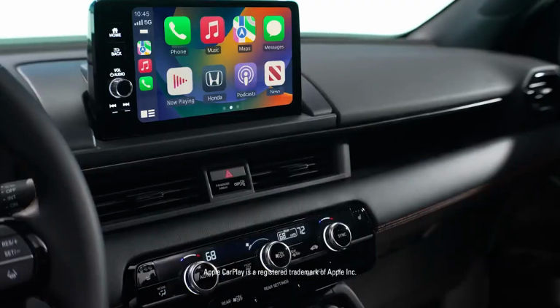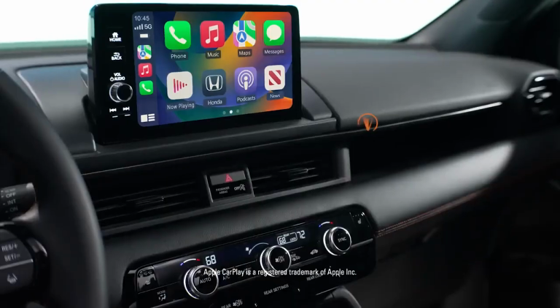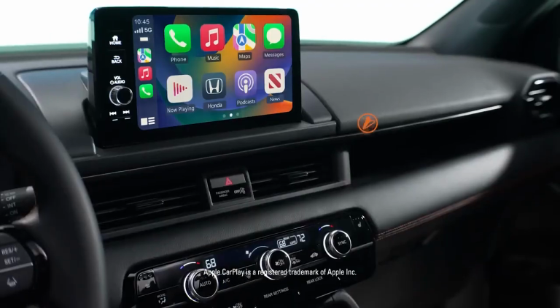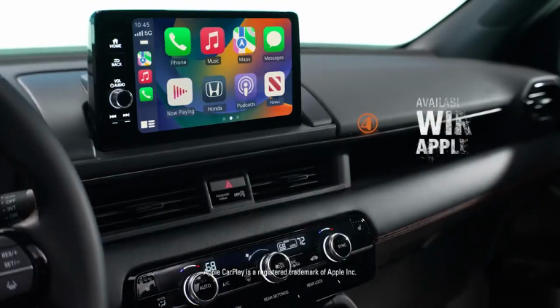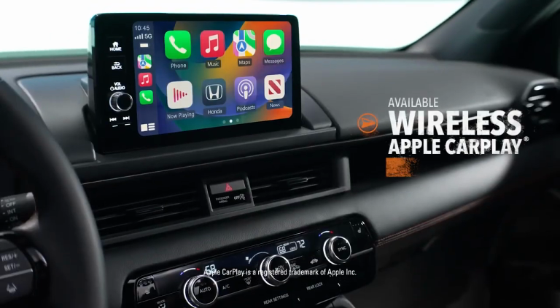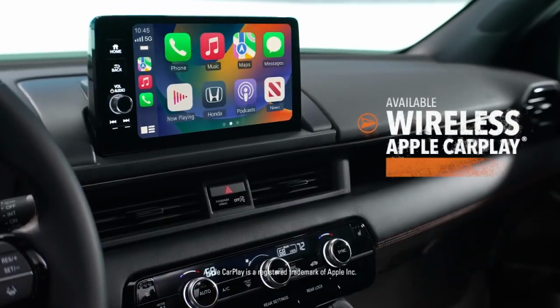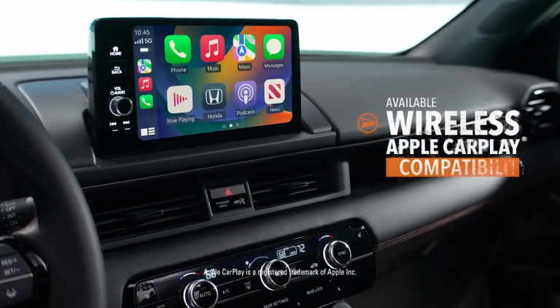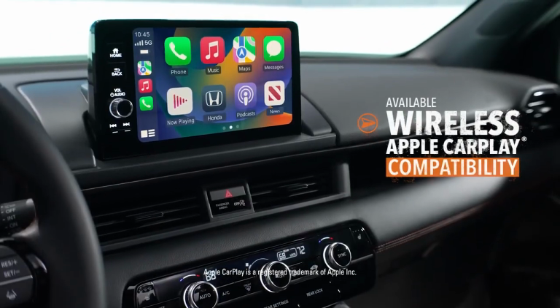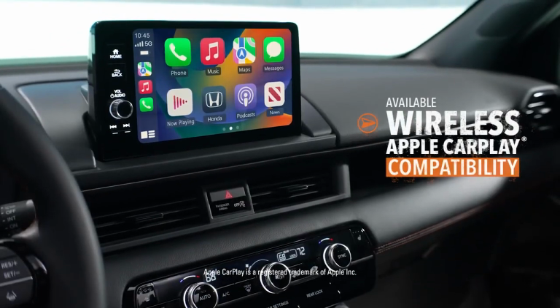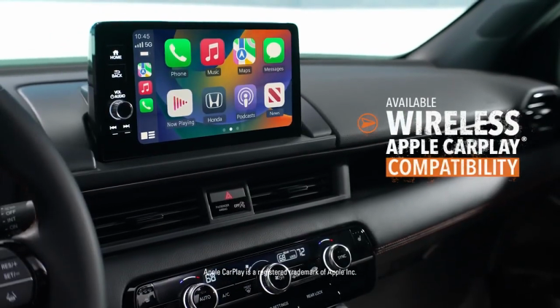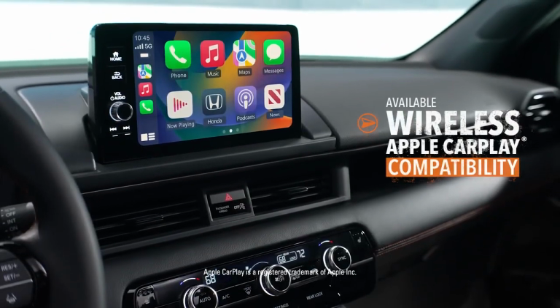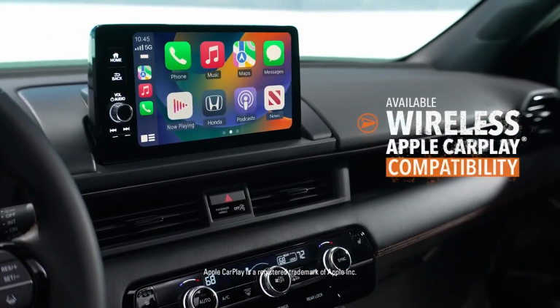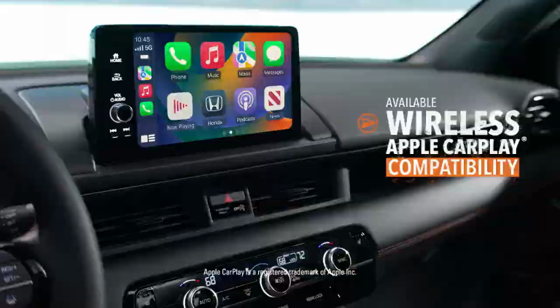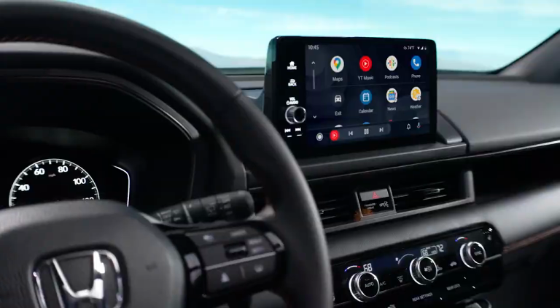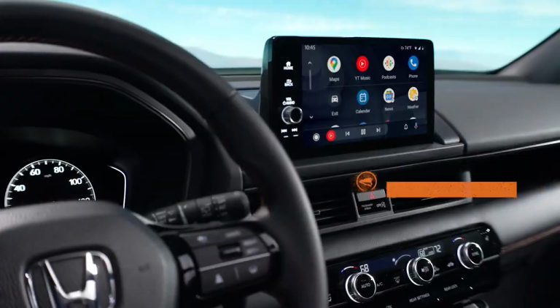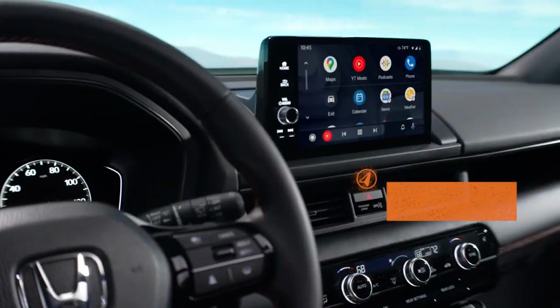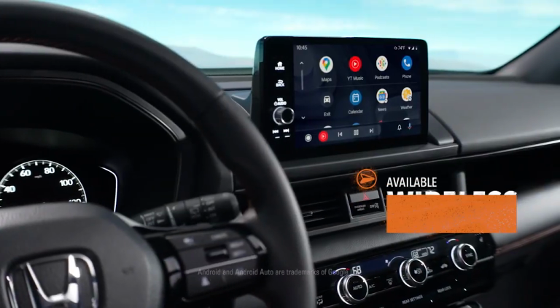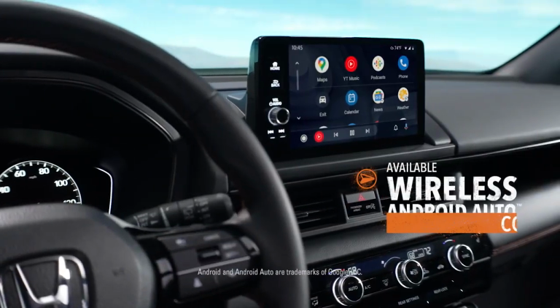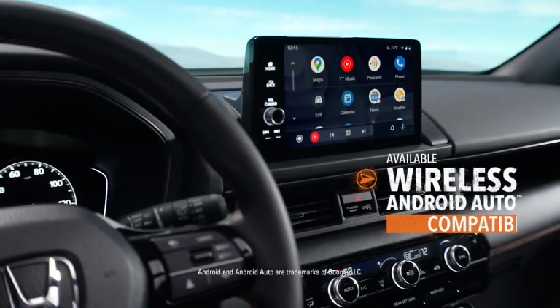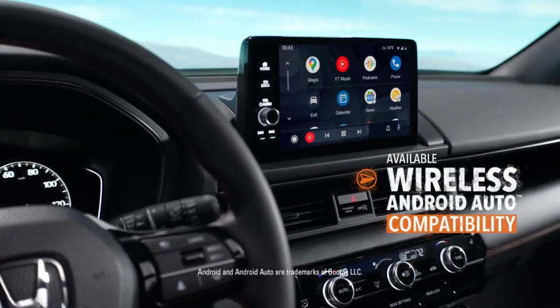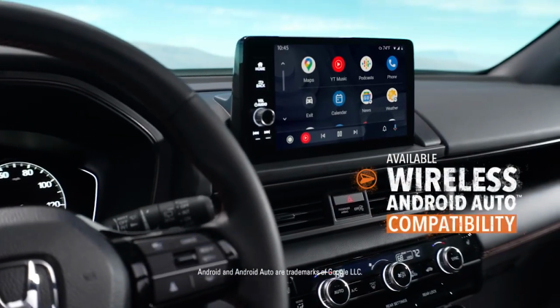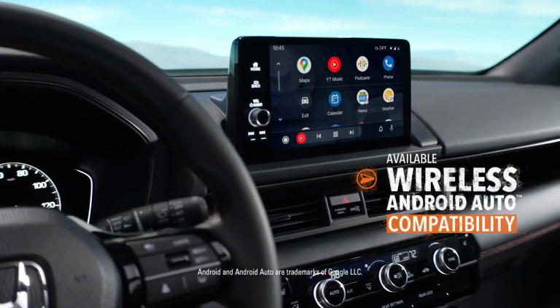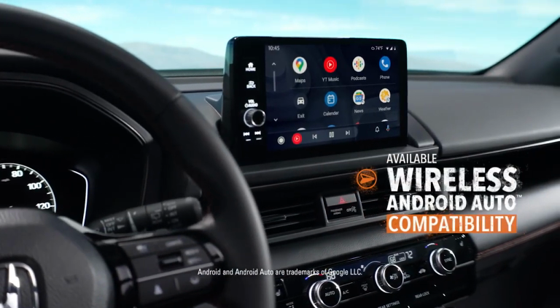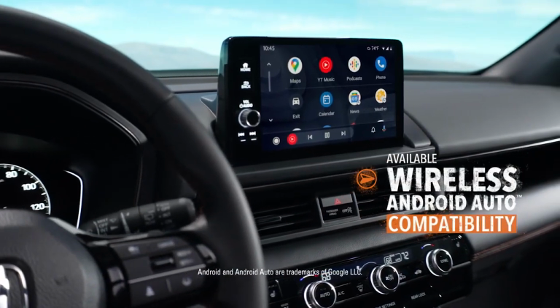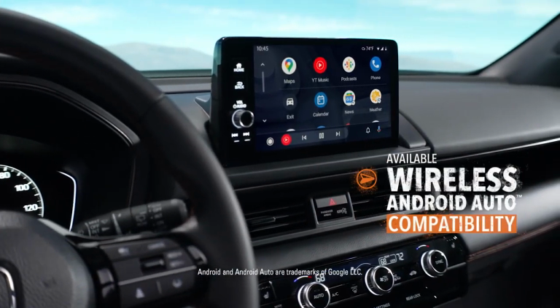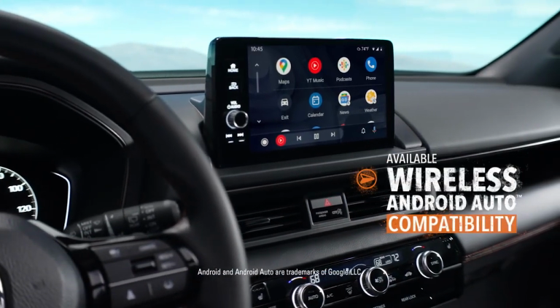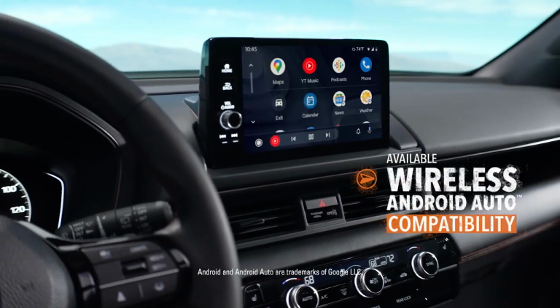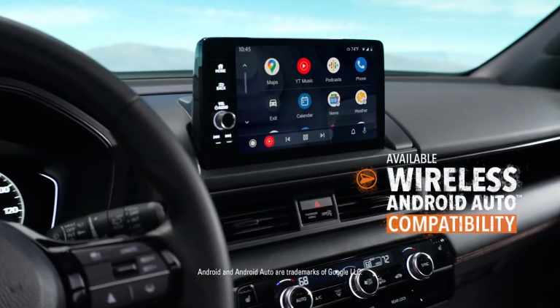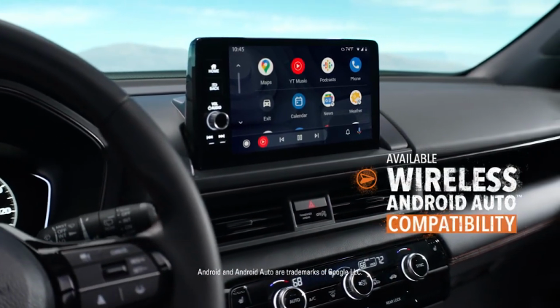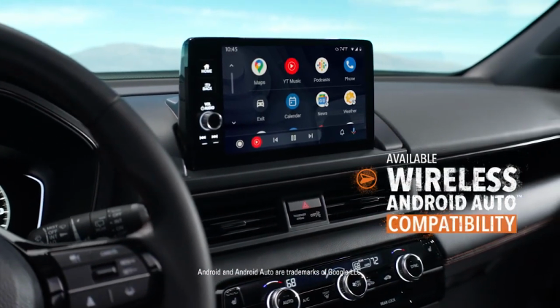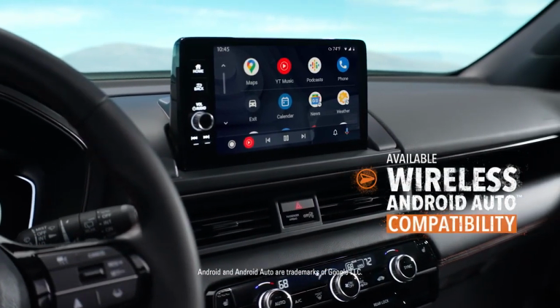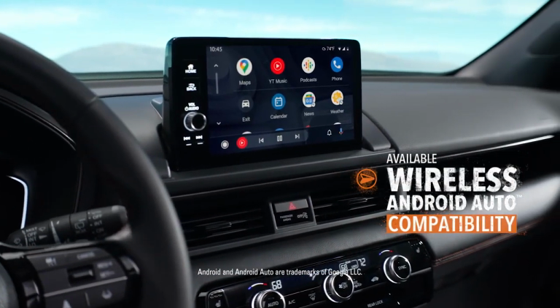Whether you go with Apple CarPlay when you hit the road or Android Auto, Pilot makes it easy to stay in touch with the wider world.